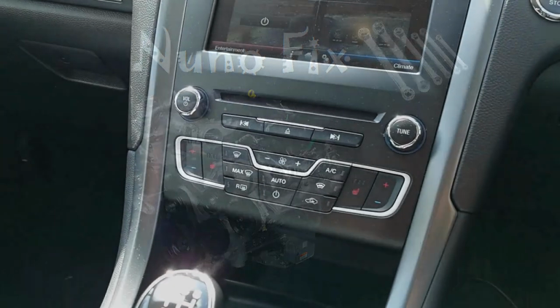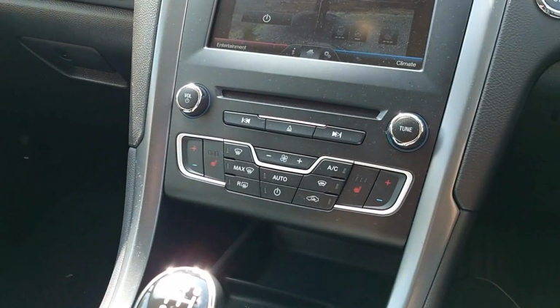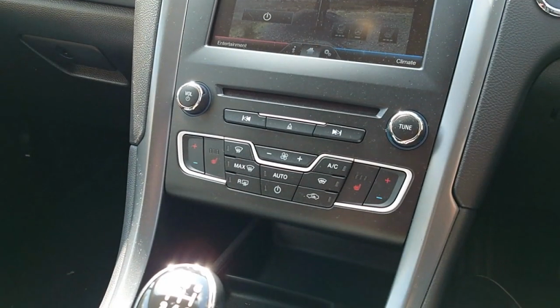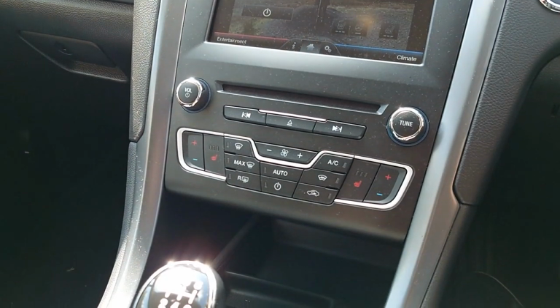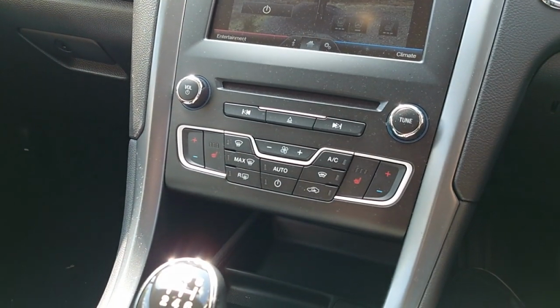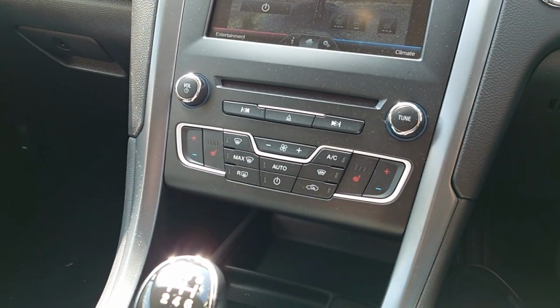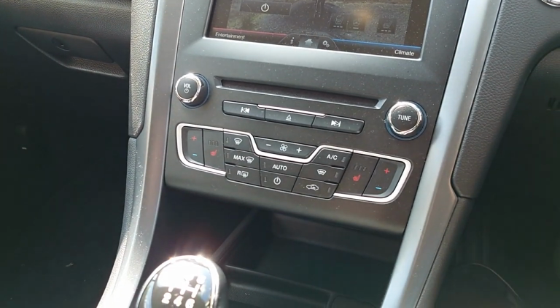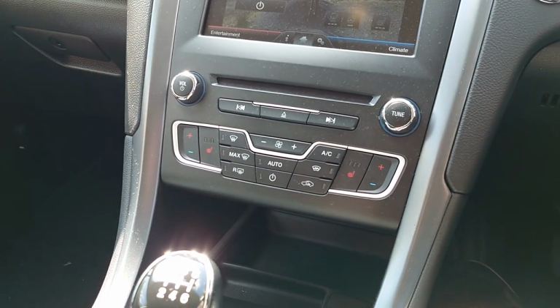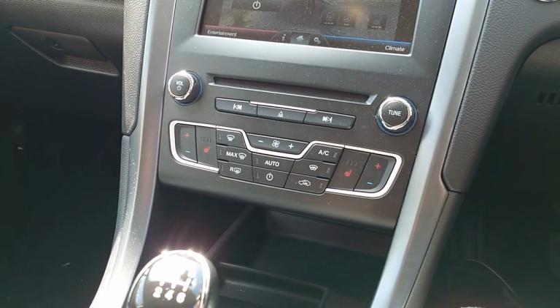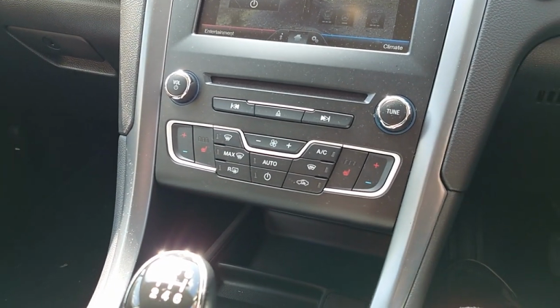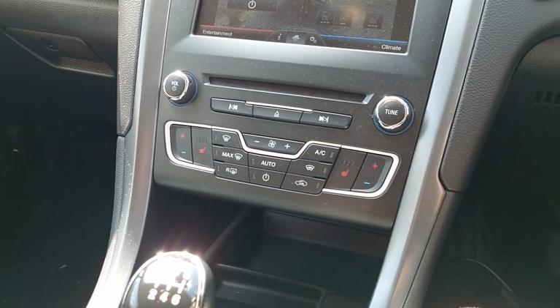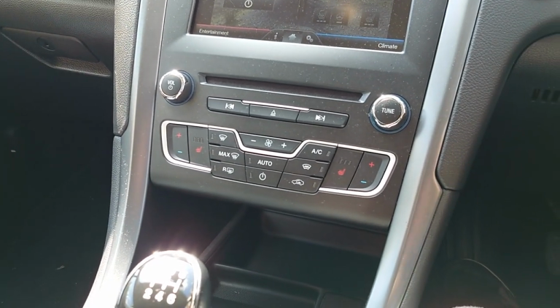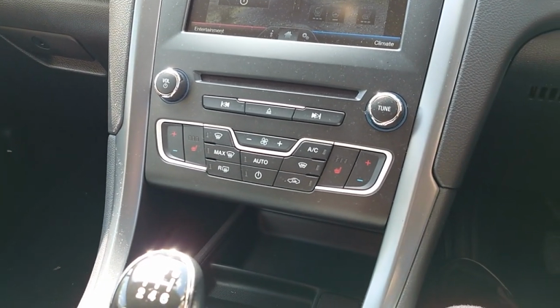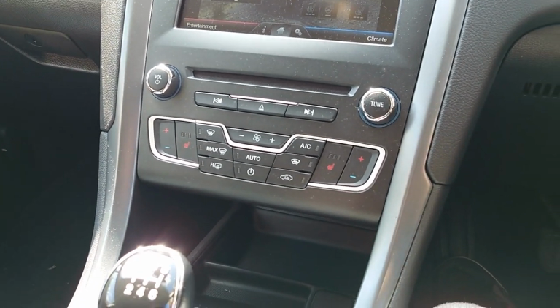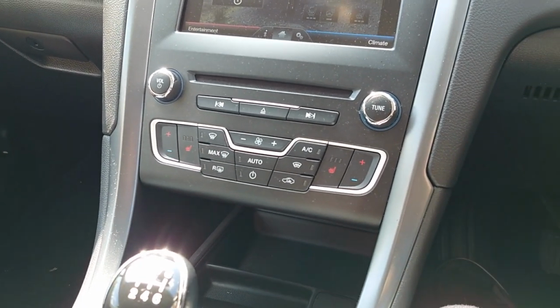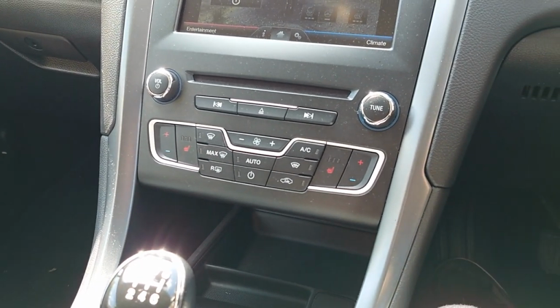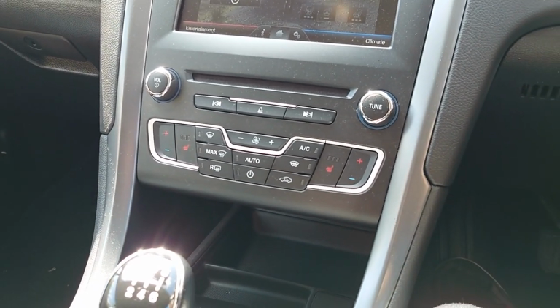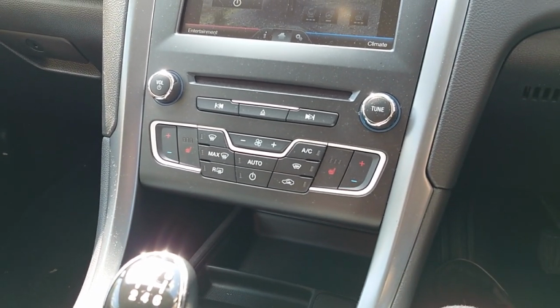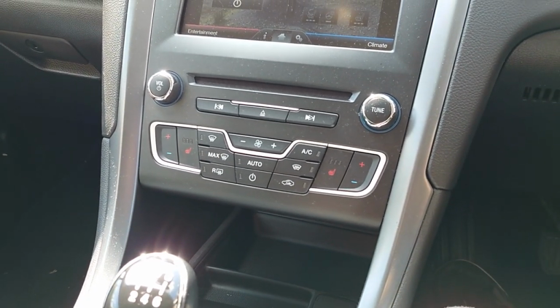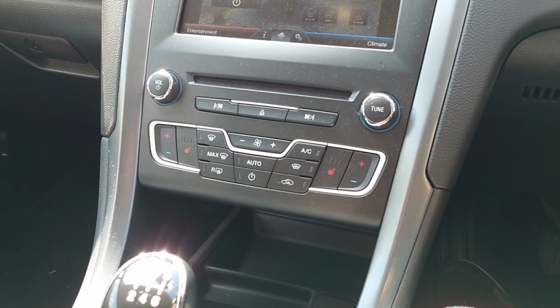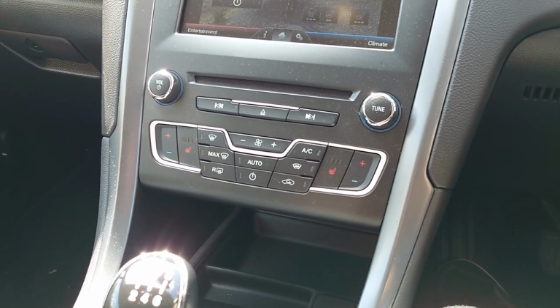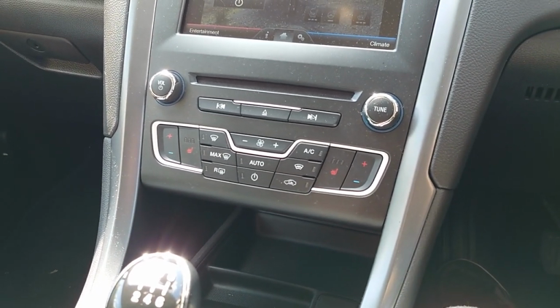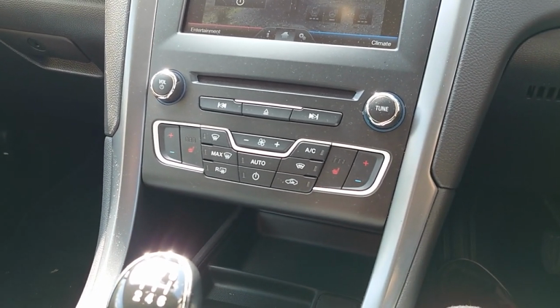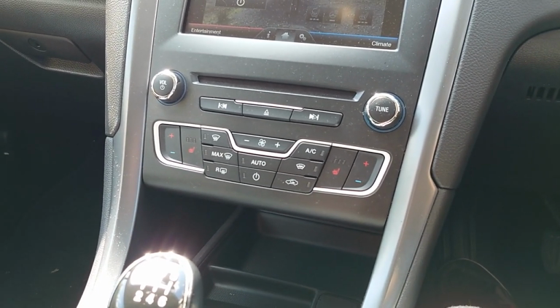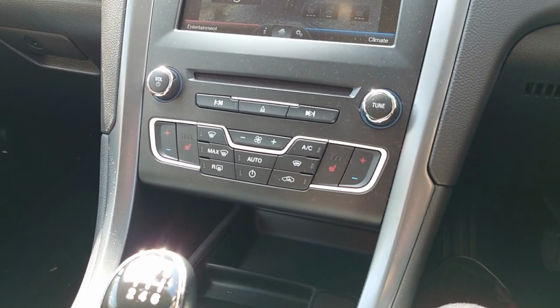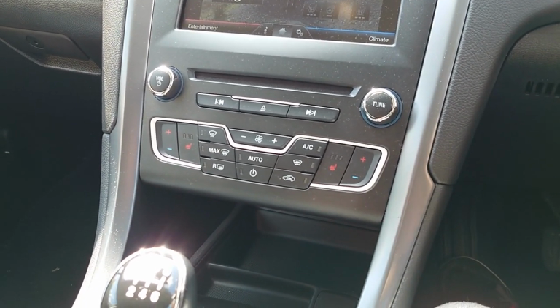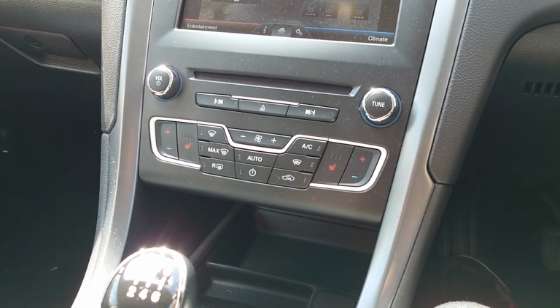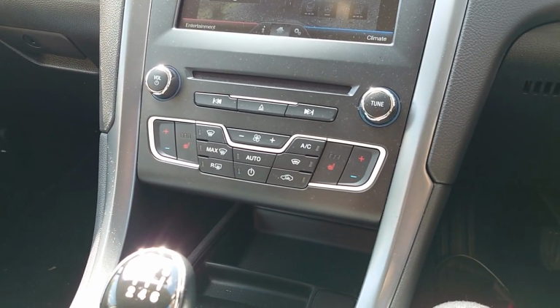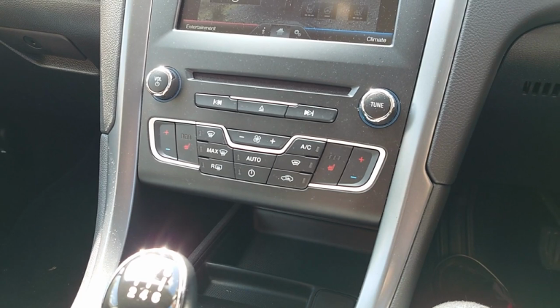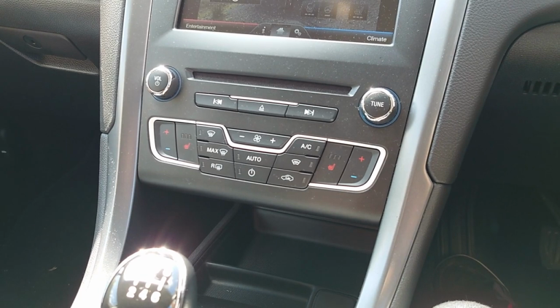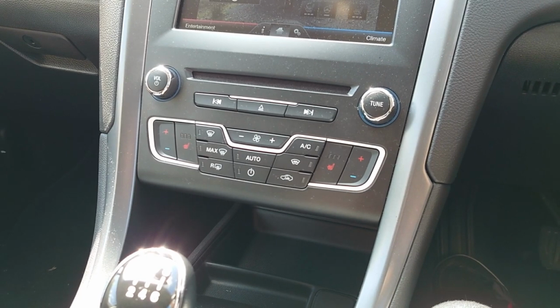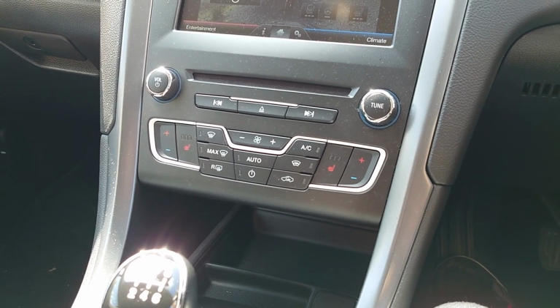Hello guys, Nullfix here. Today I got a Ford Mondeo 2015 to change the rear brakes.